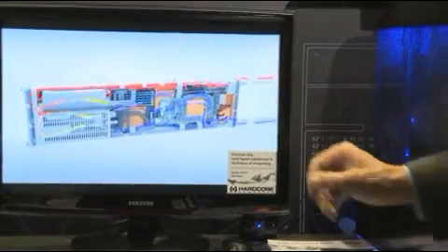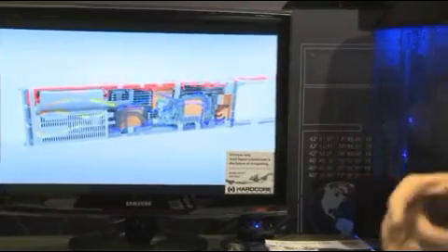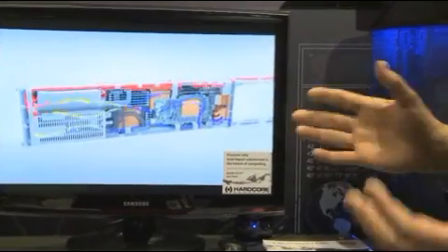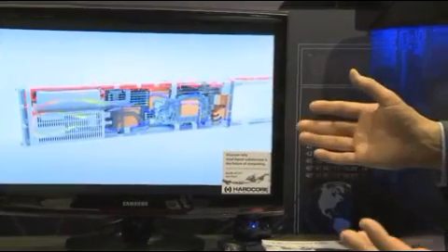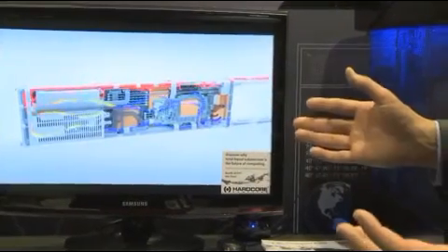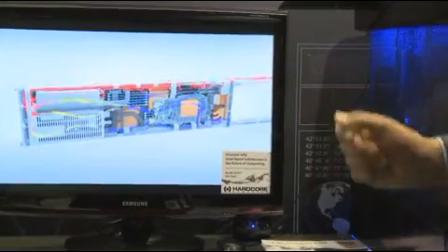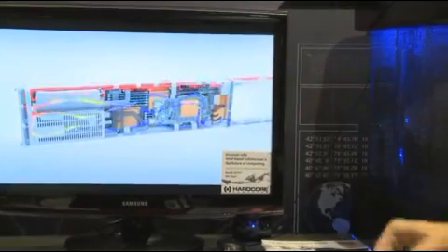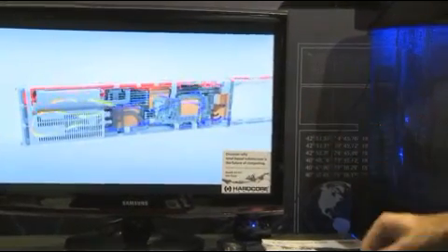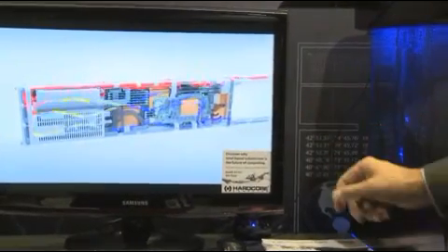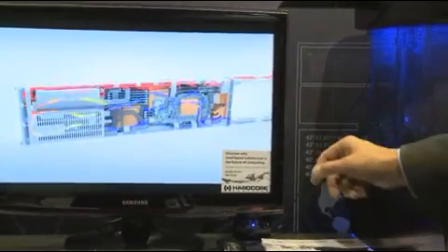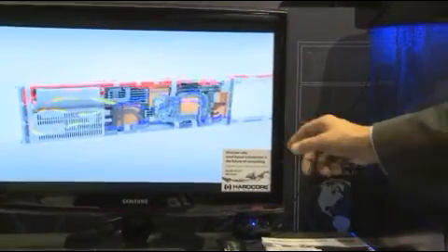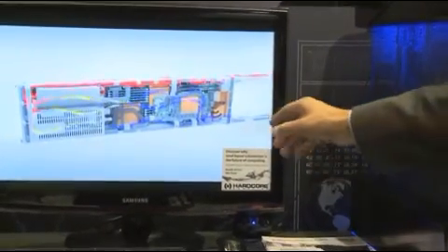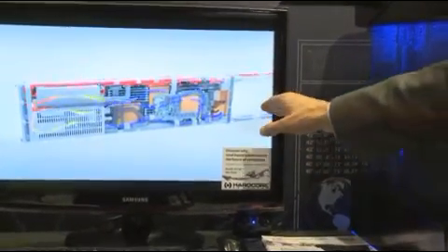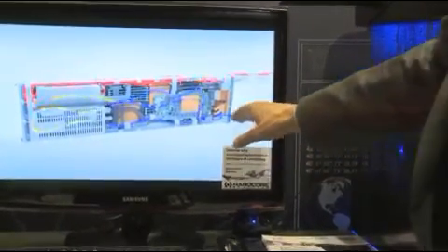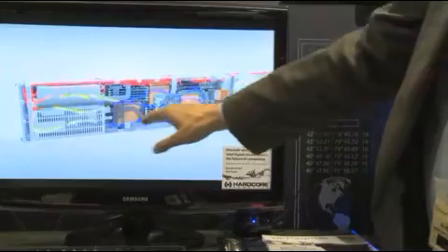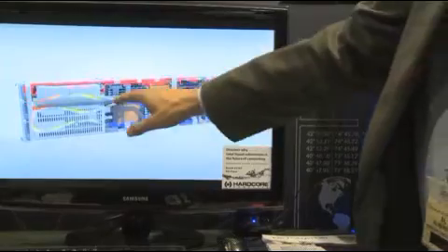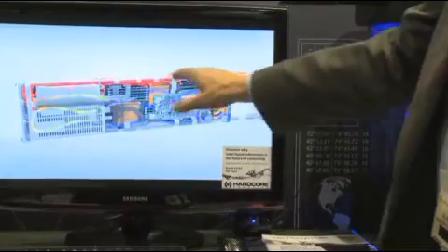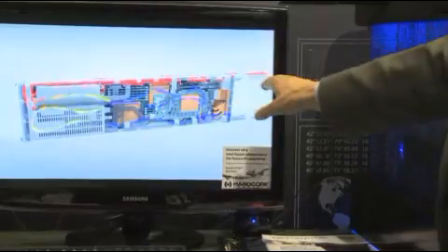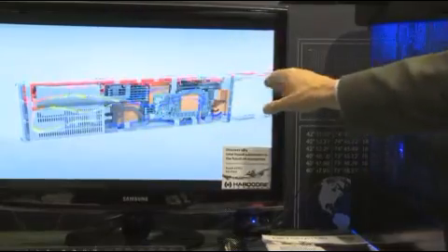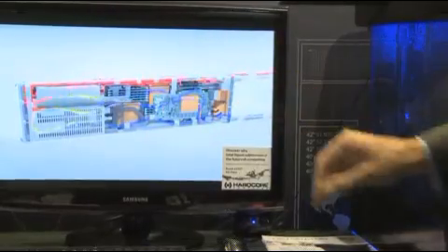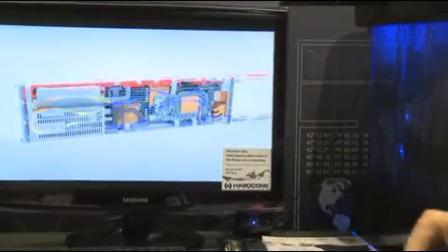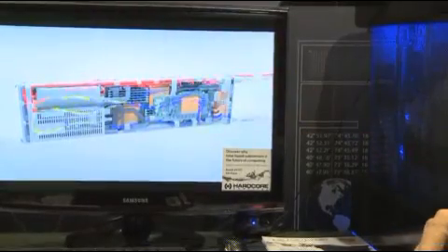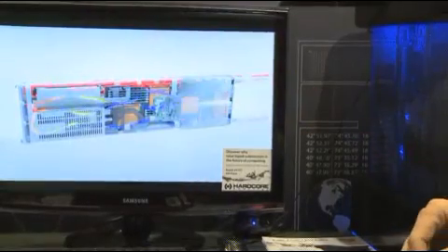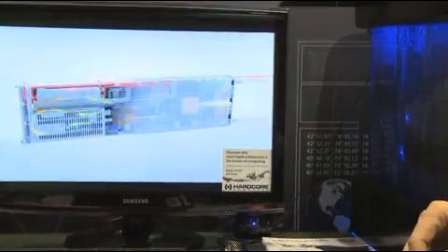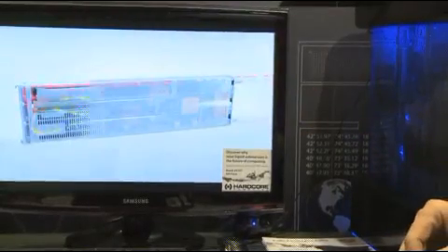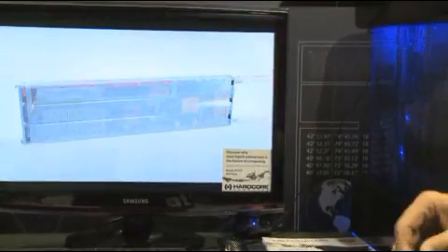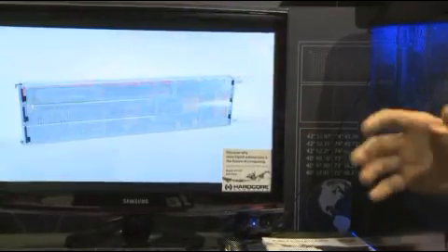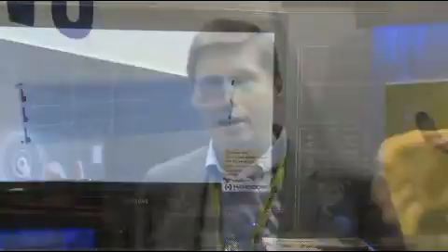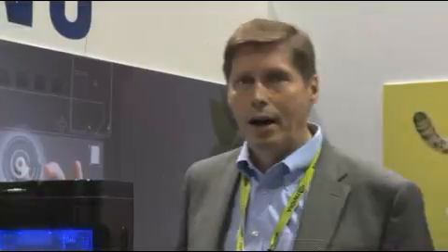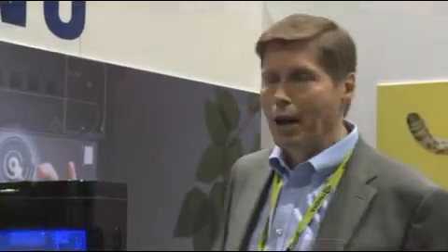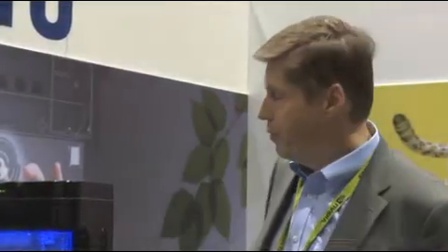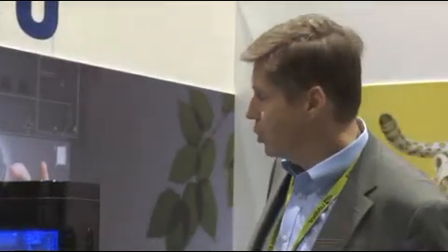You gain better energy efficiency, particularly in the server model. Because you're so much more efficient than air, you're able to significantly cut the cost of cooling the data center by up to 80%.